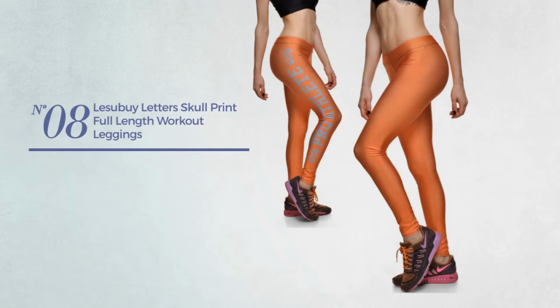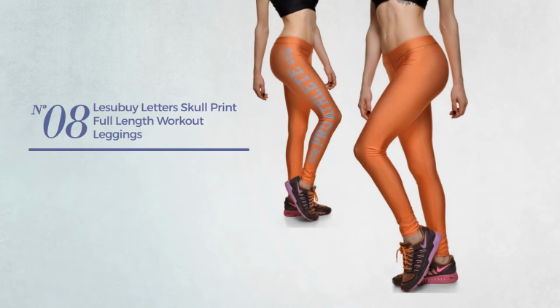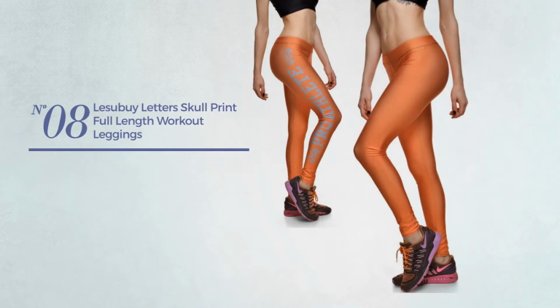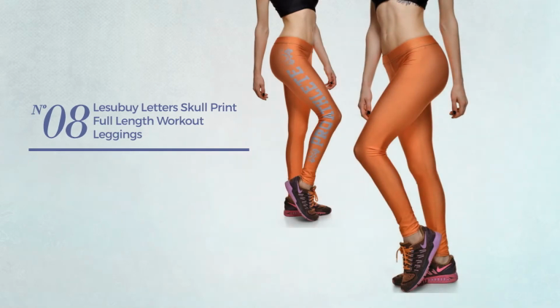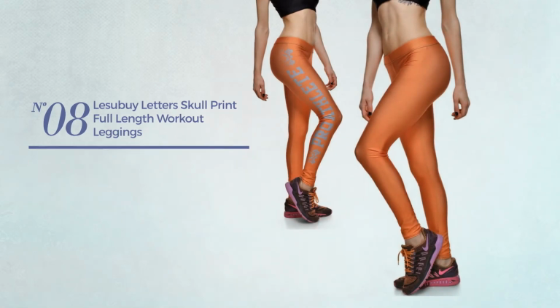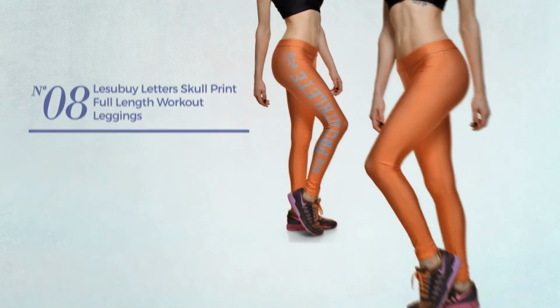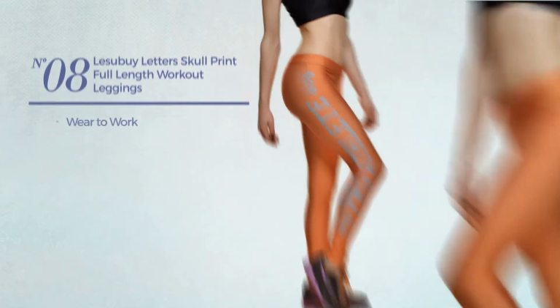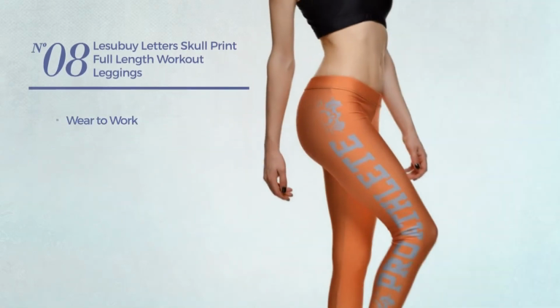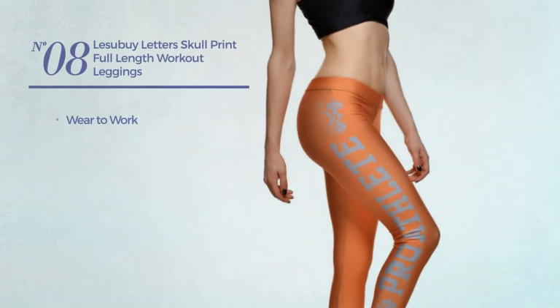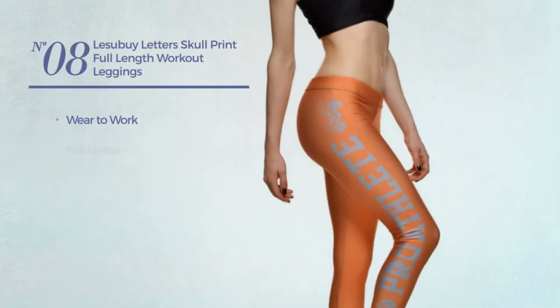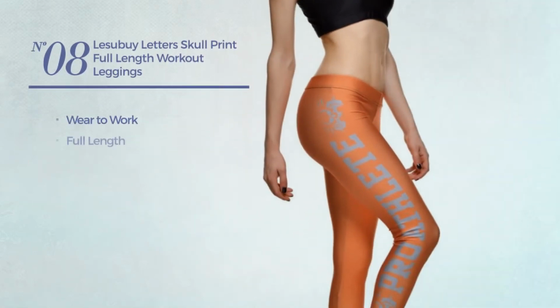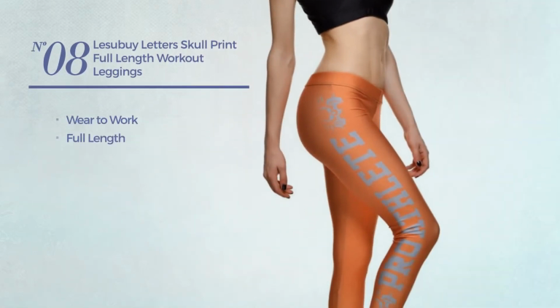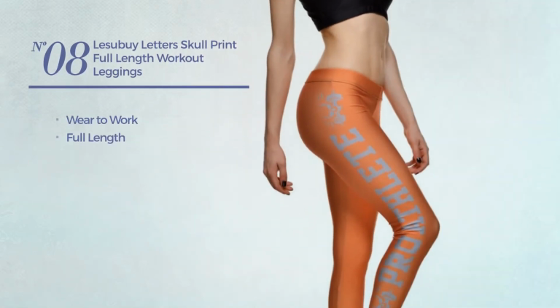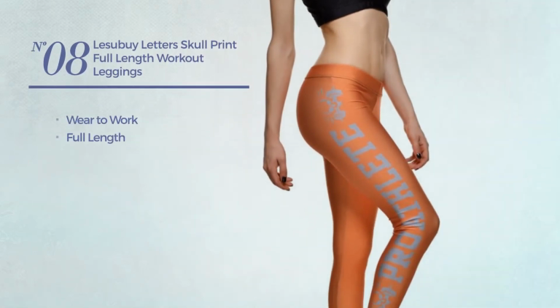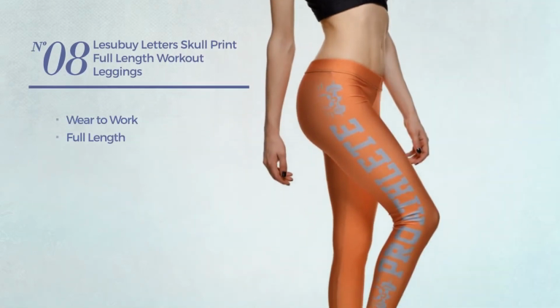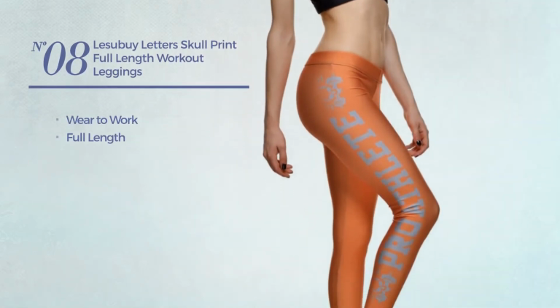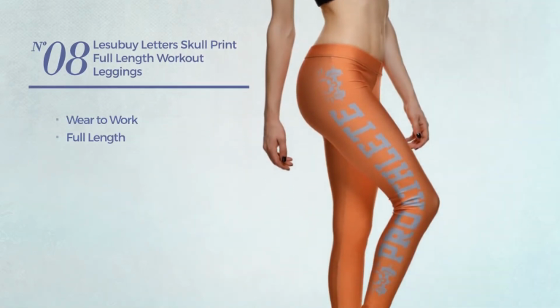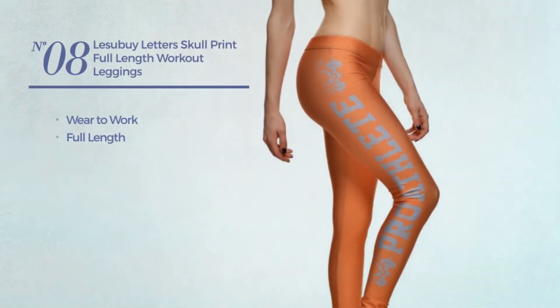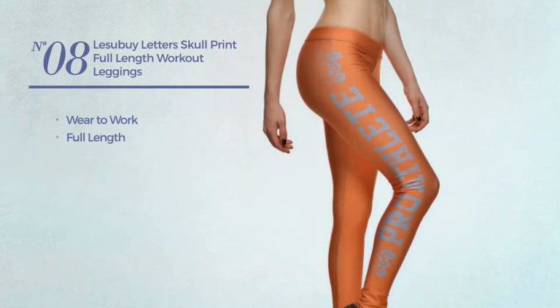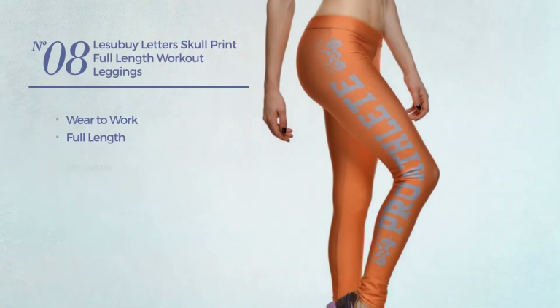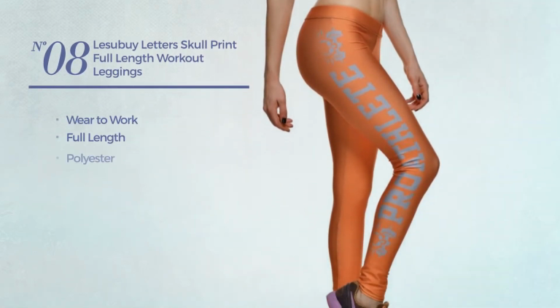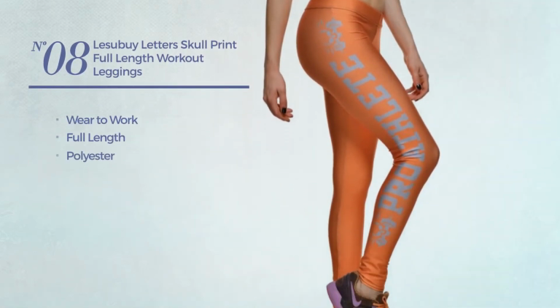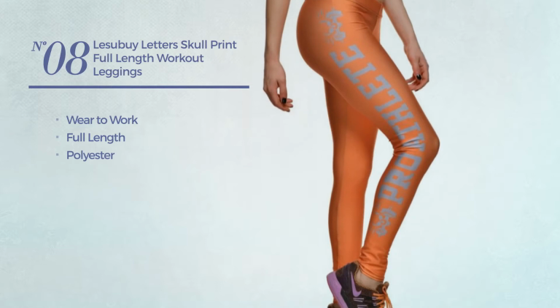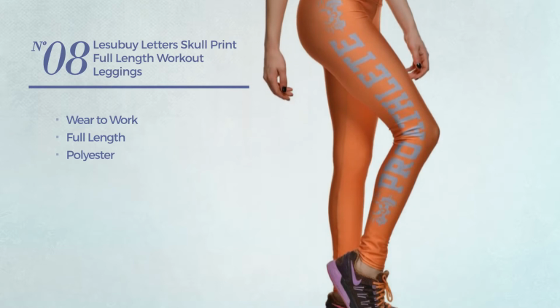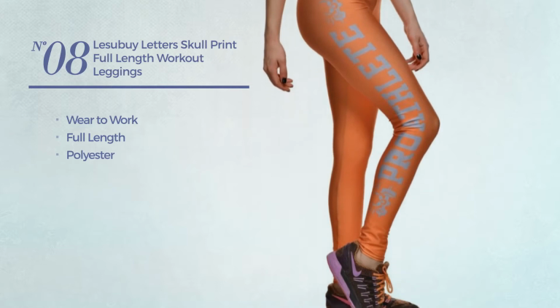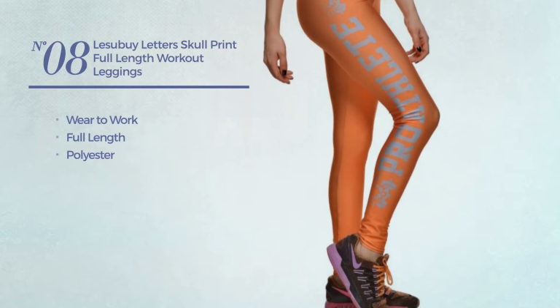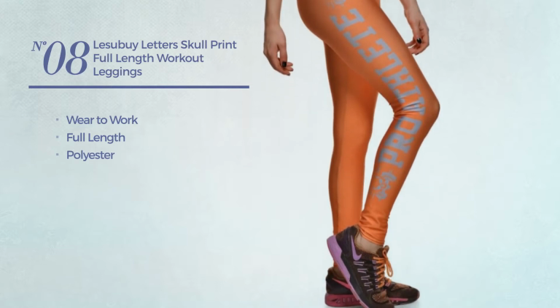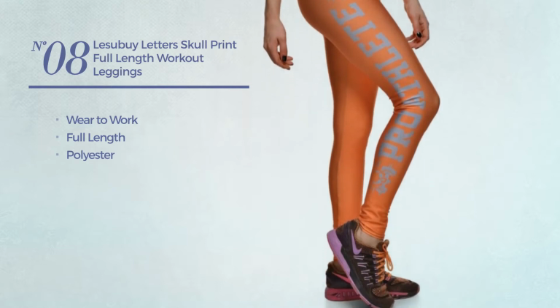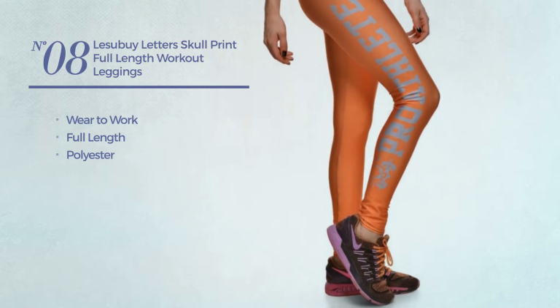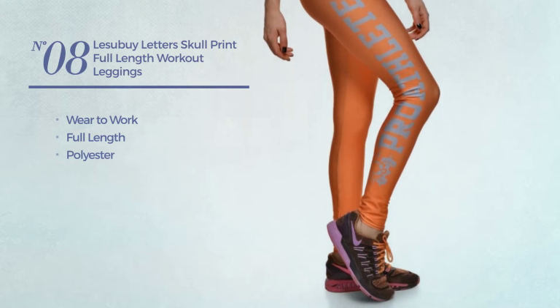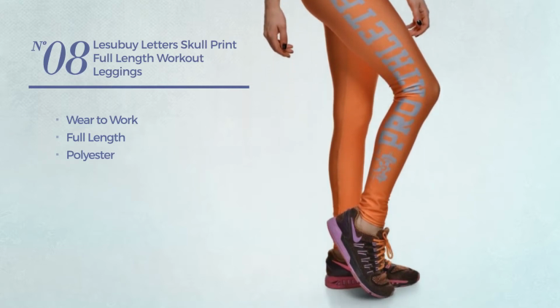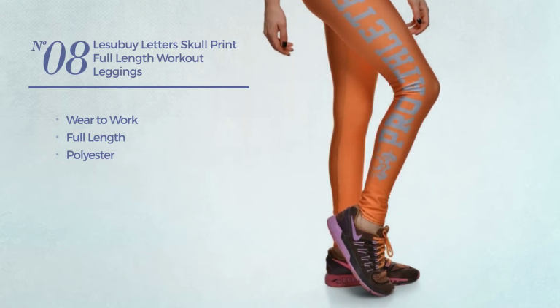Number 8. A wear to work full length leggings, crafted from polyester. Available in 5 colors.